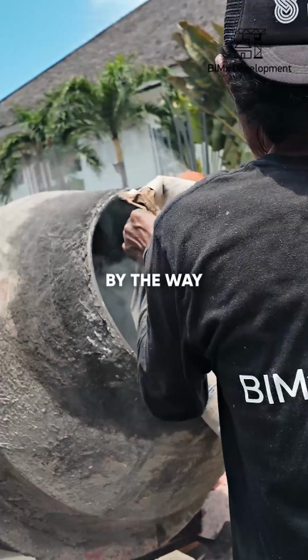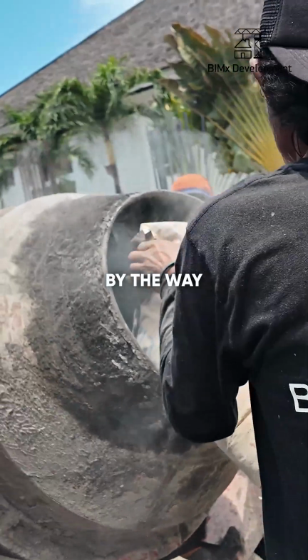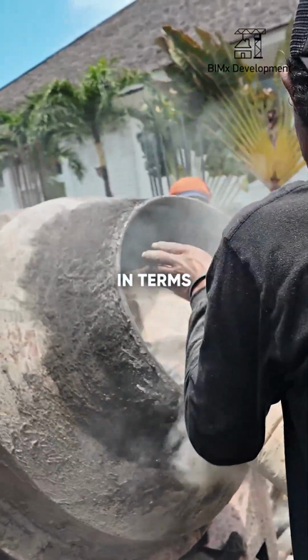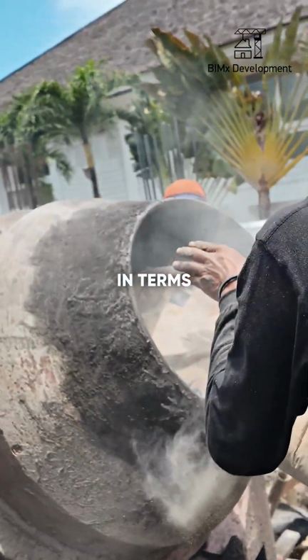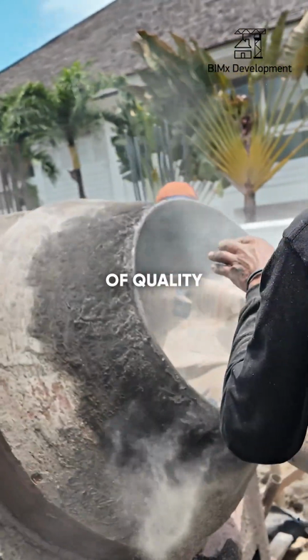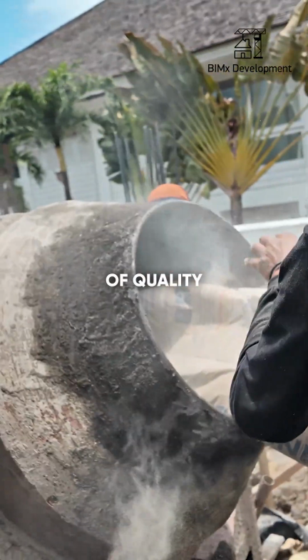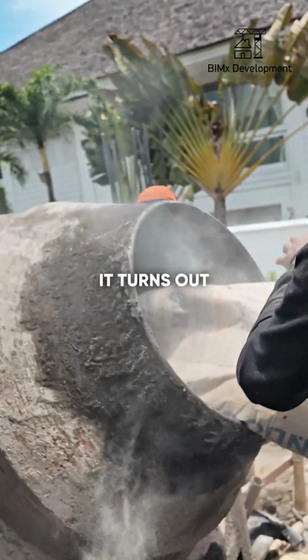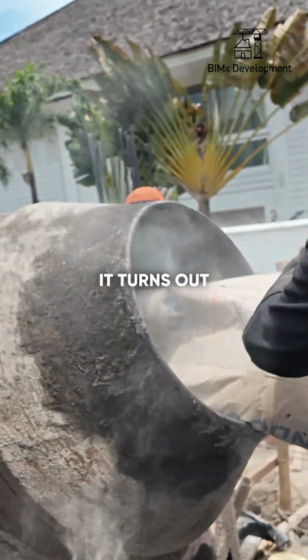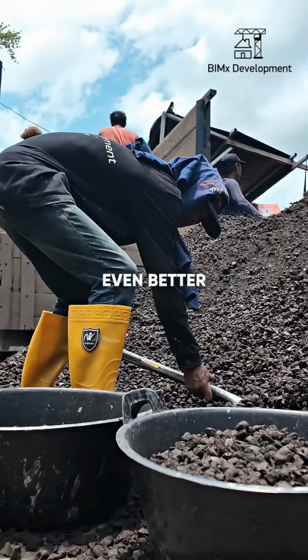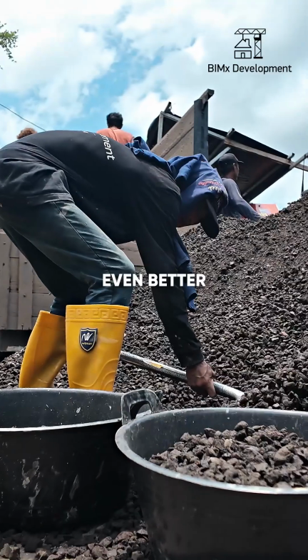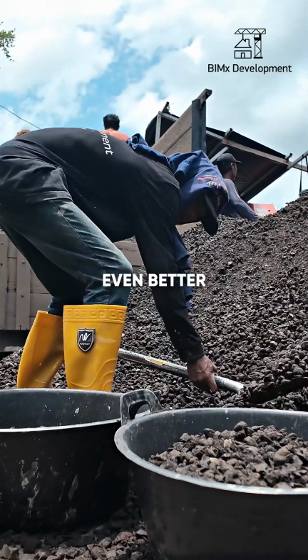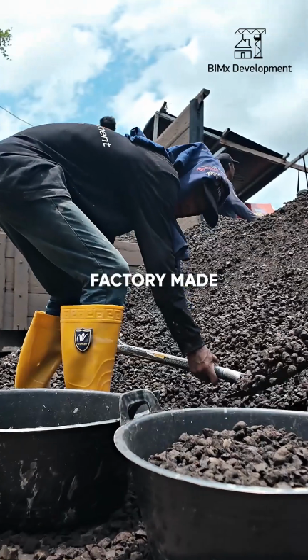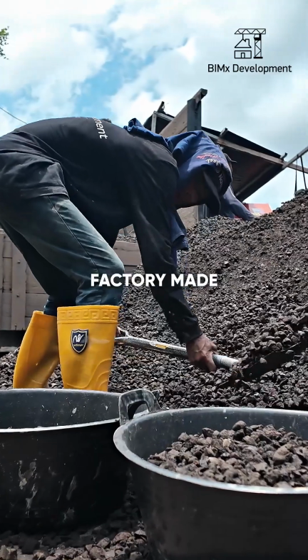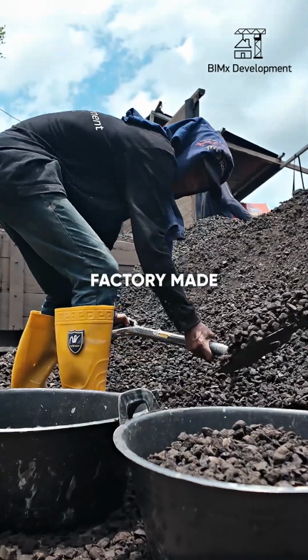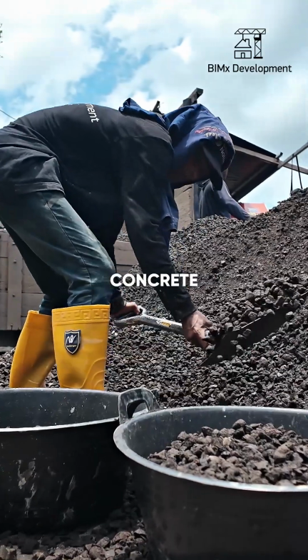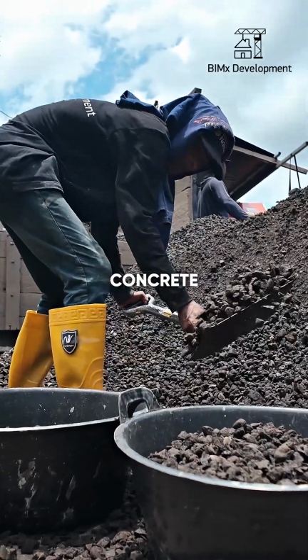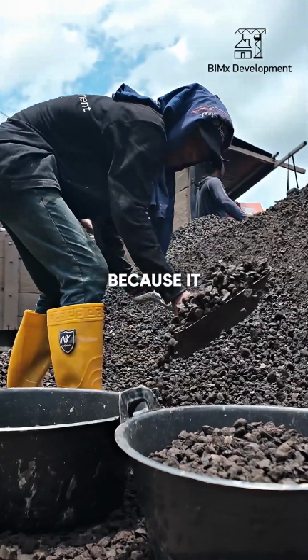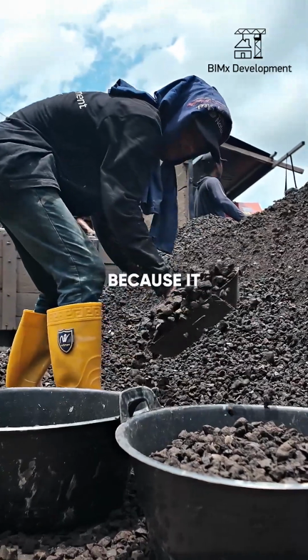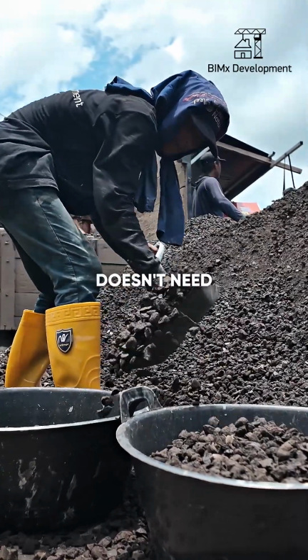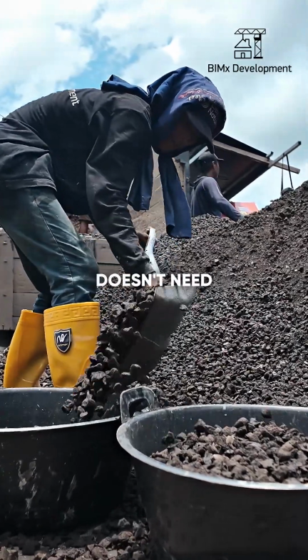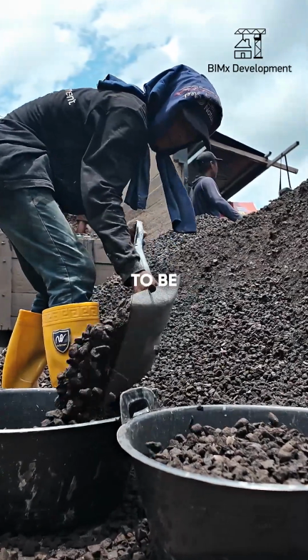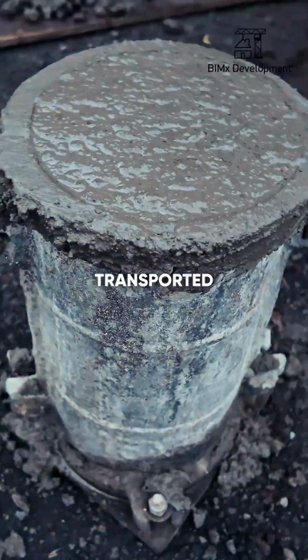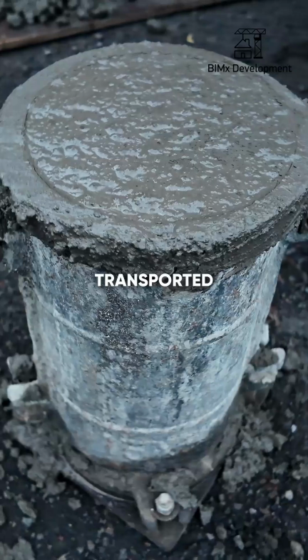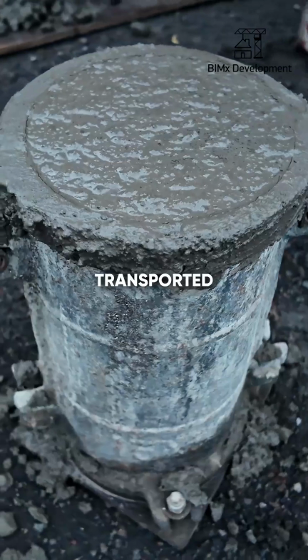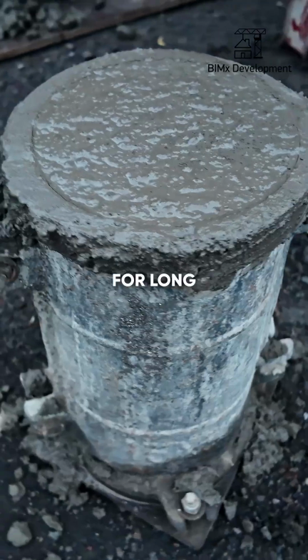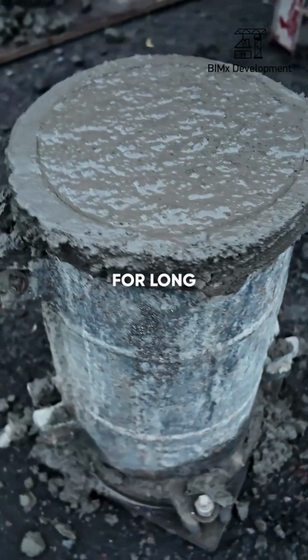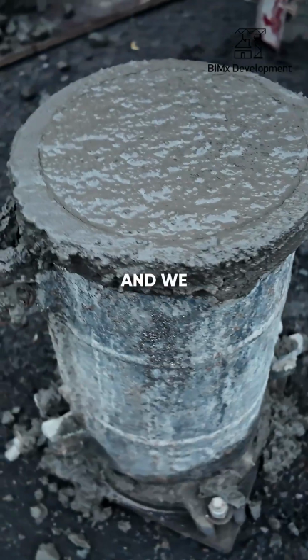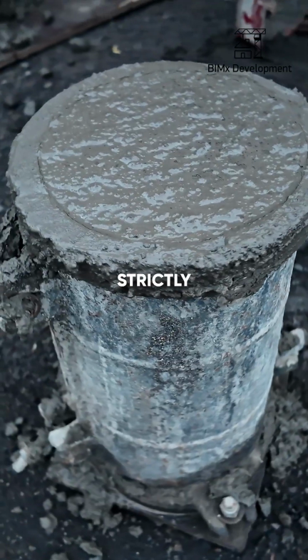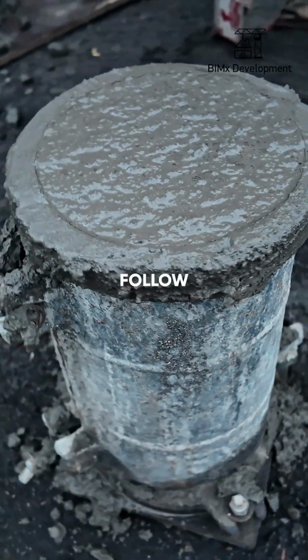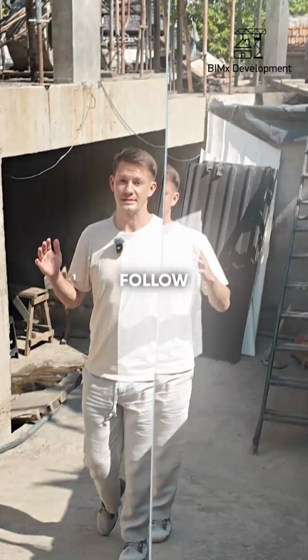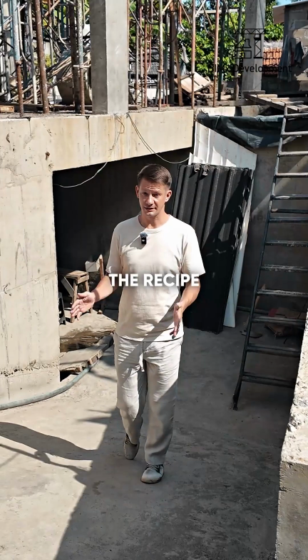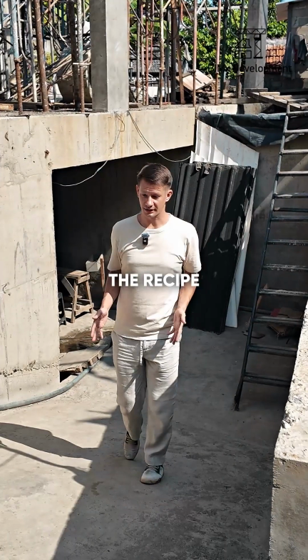By the way, in terms of quality, hand-mixed concrete turns out even better than factory-made concrete, because it doesn't need to be transported for long and we strictly follow the recipe.